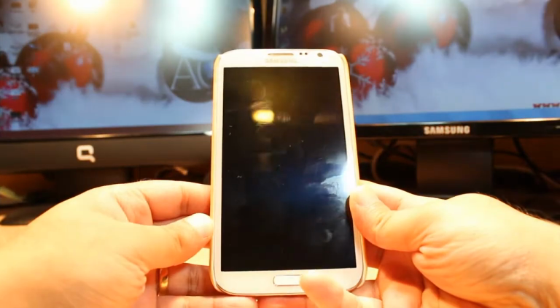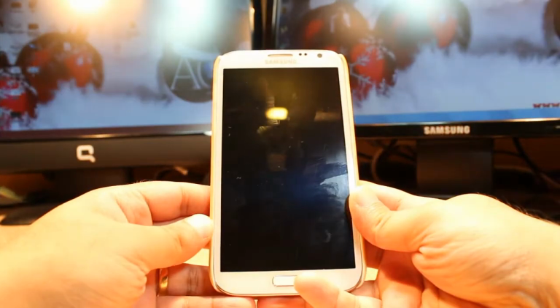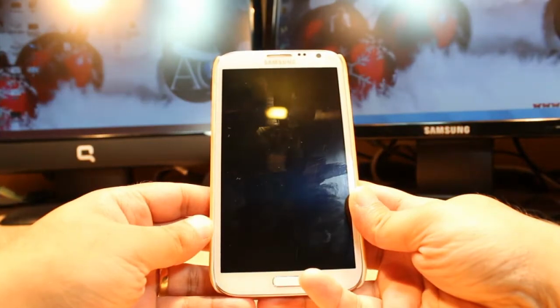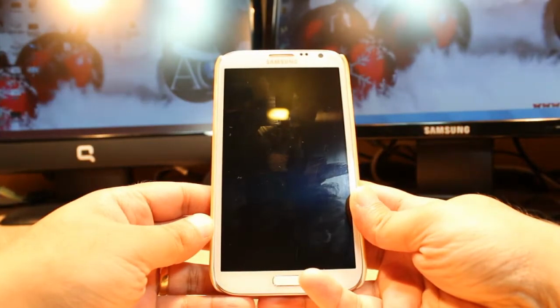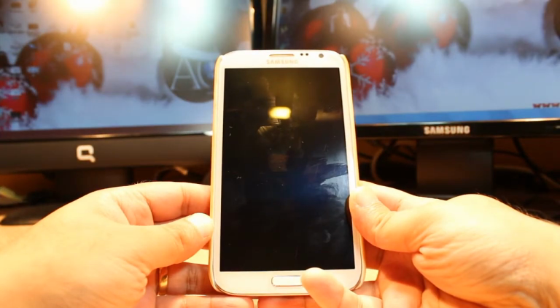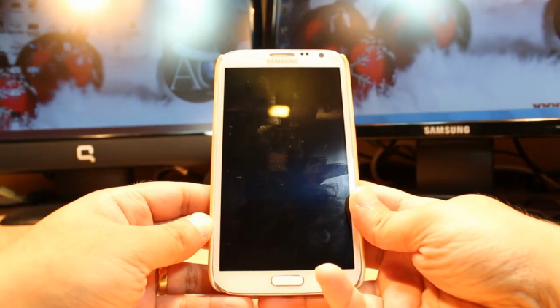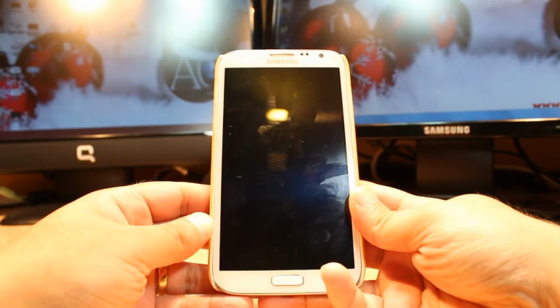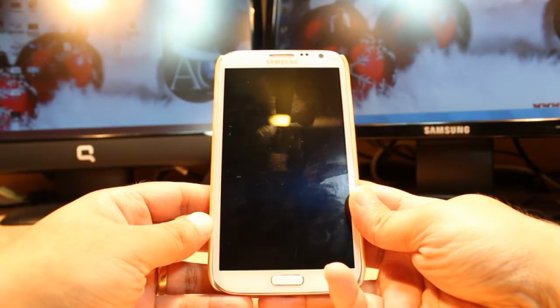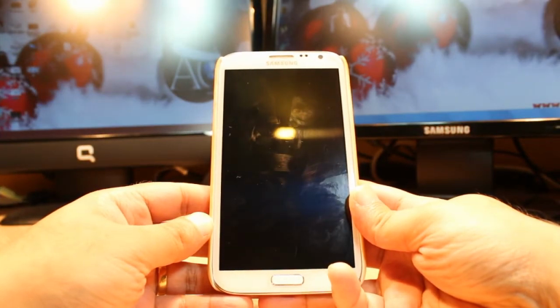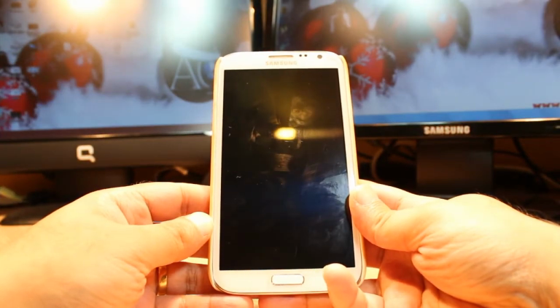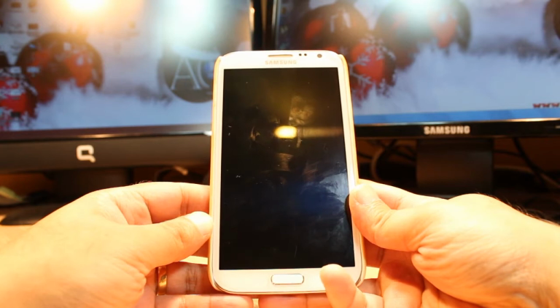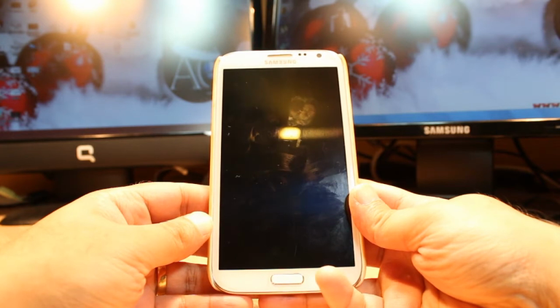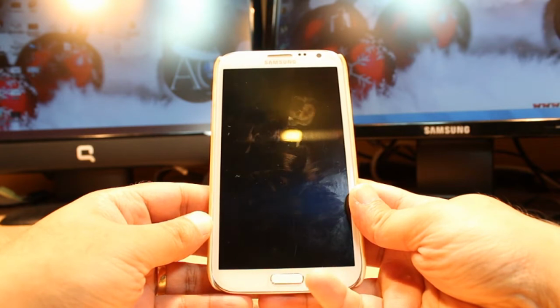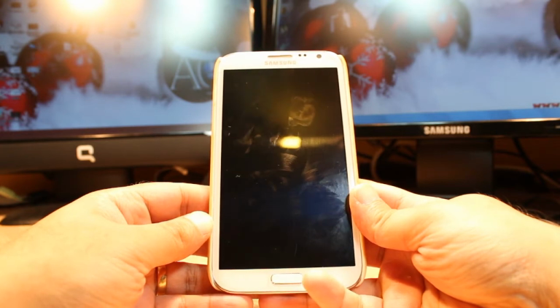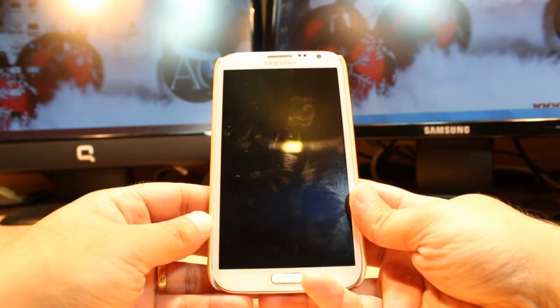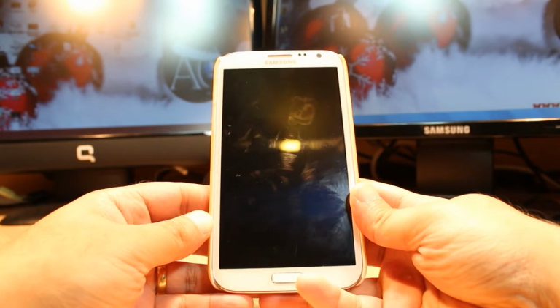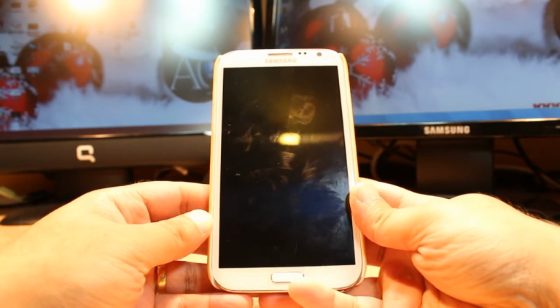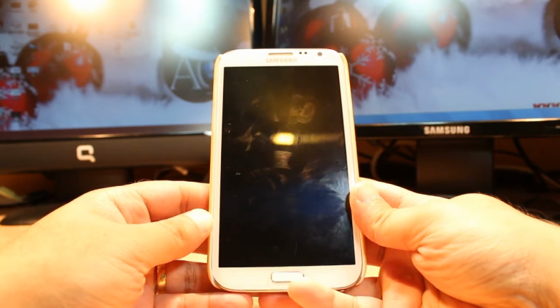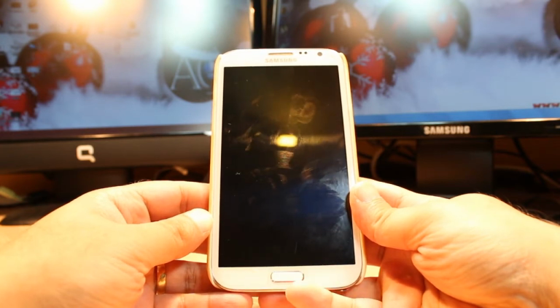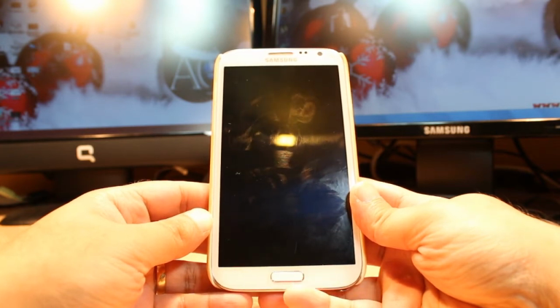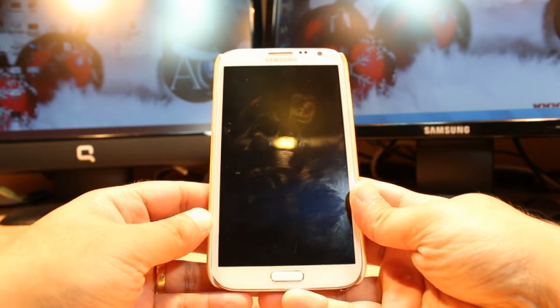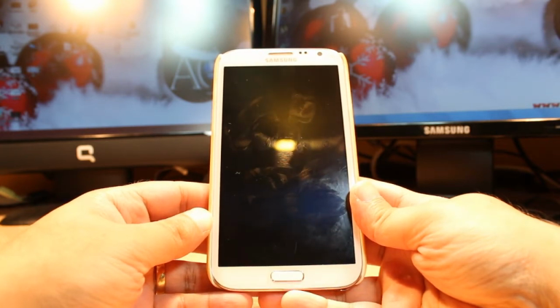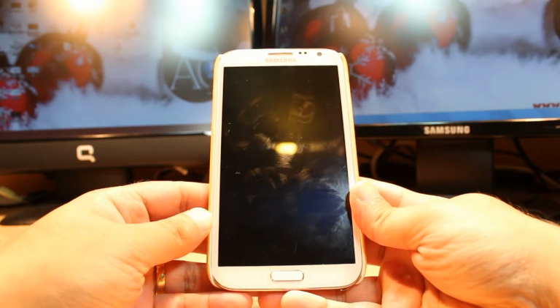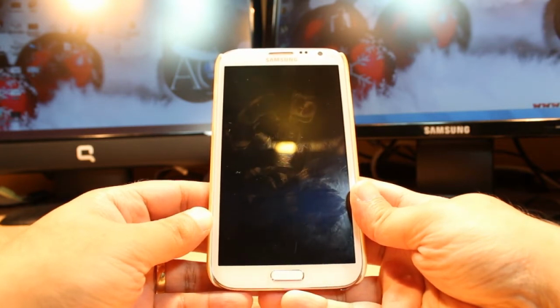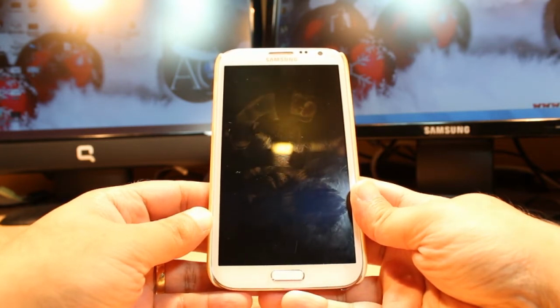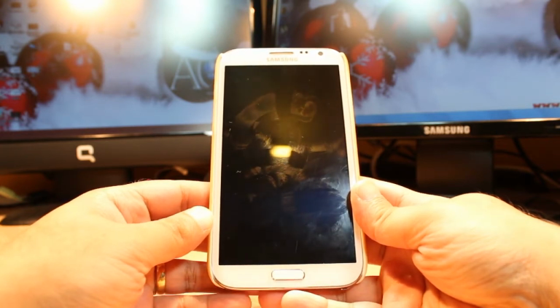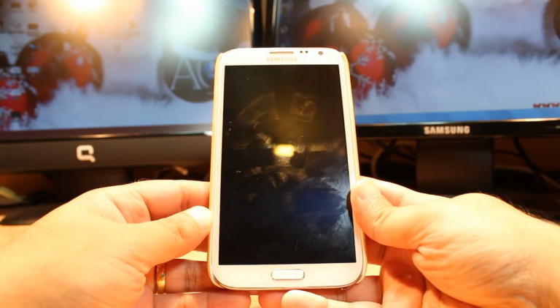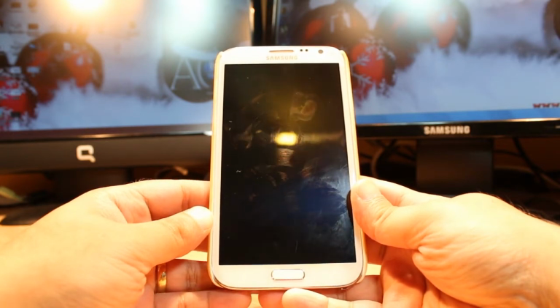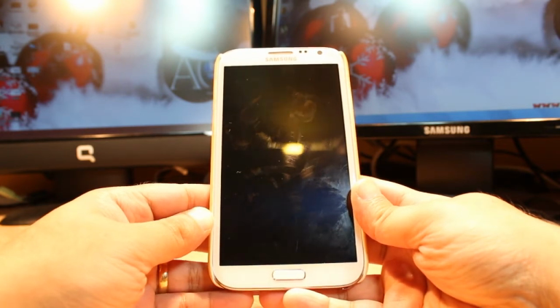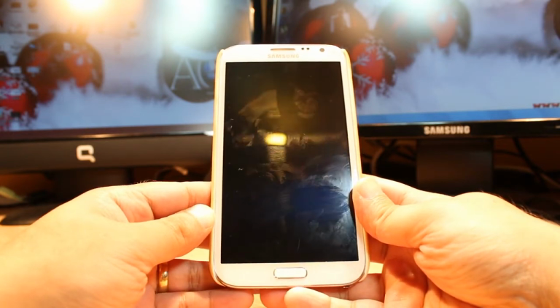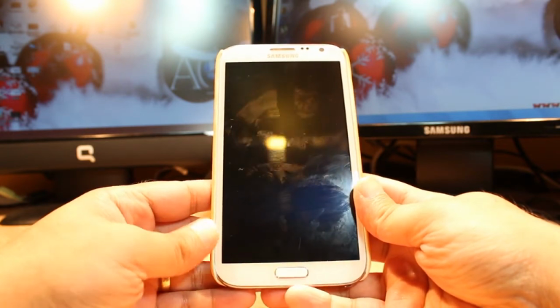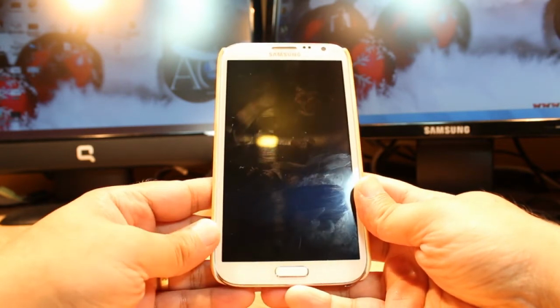Hello, this is Alipo Myers communication. In this video I am gonna show you how you can install Monster U to your Samsung Galaxy Note 2.